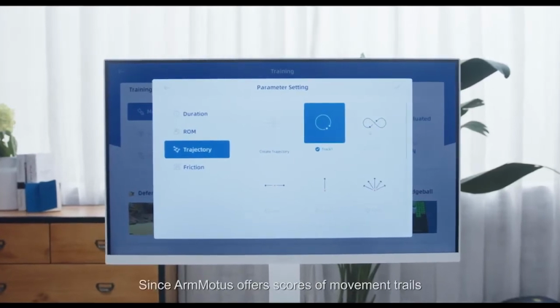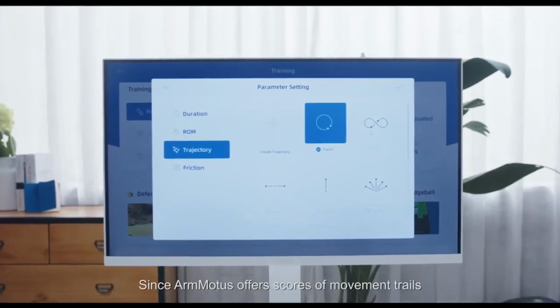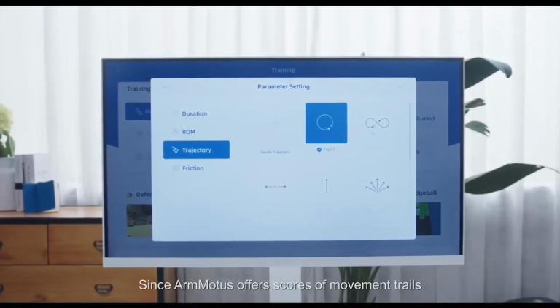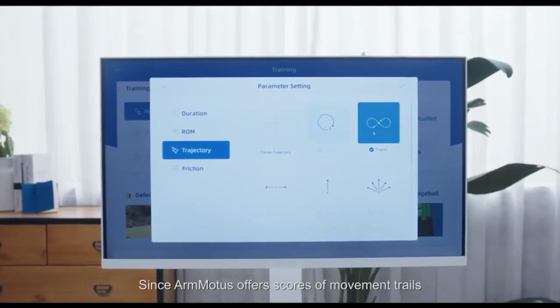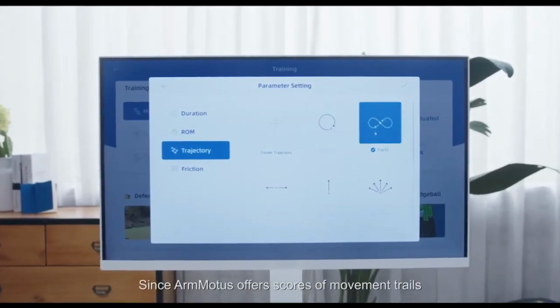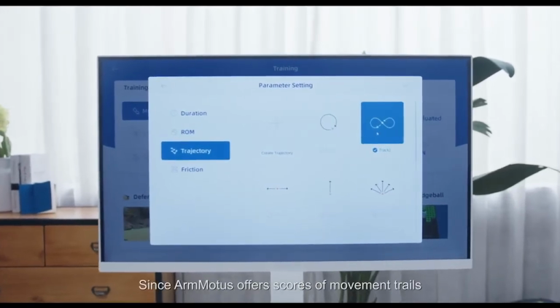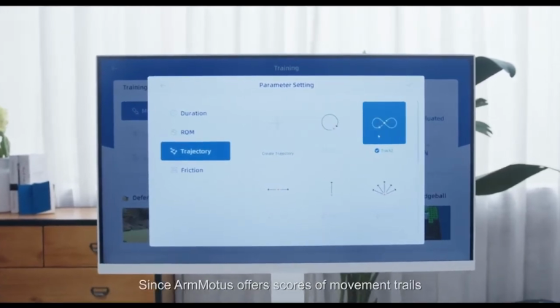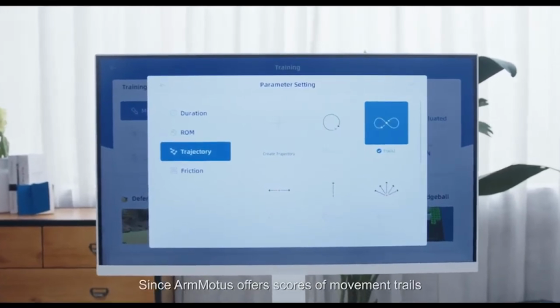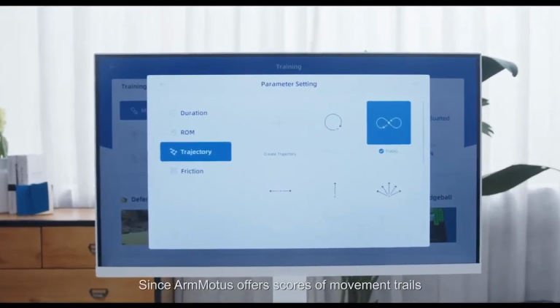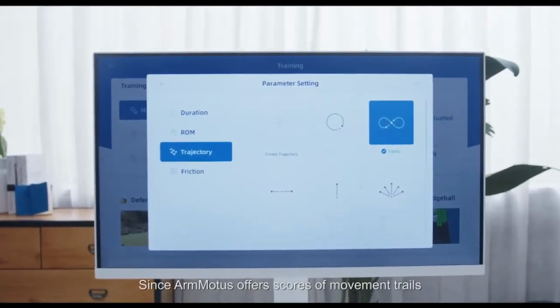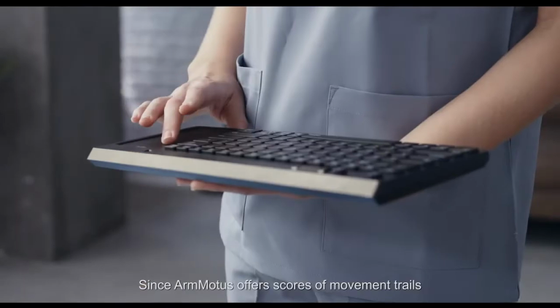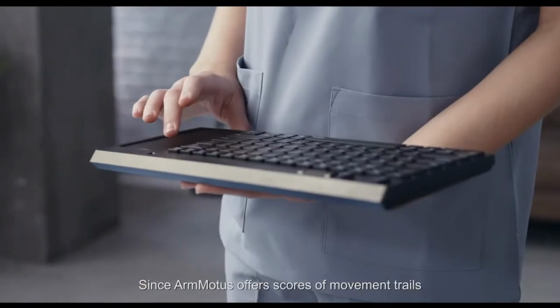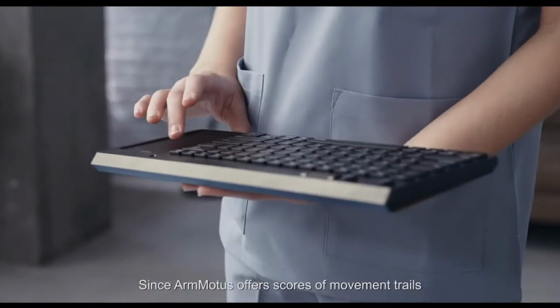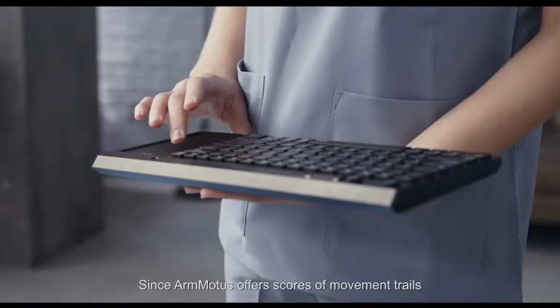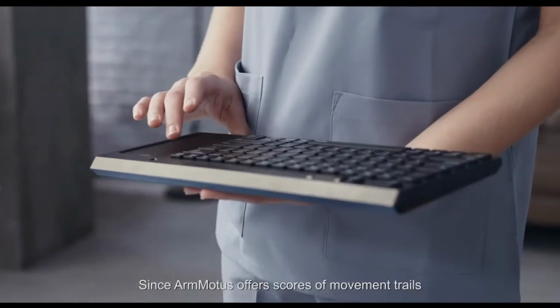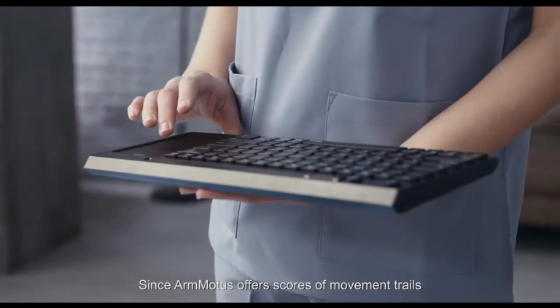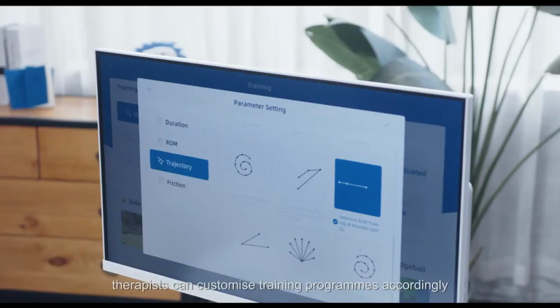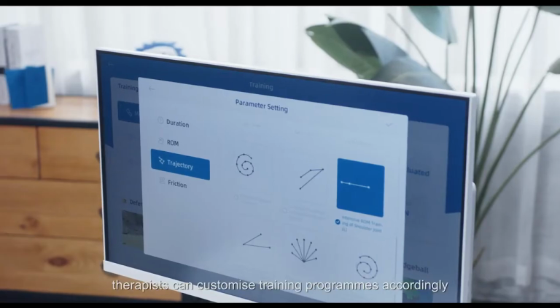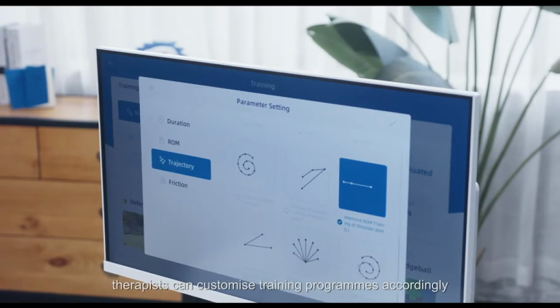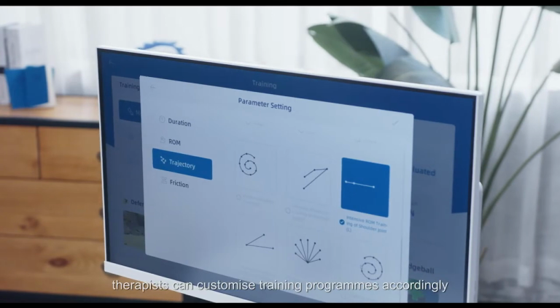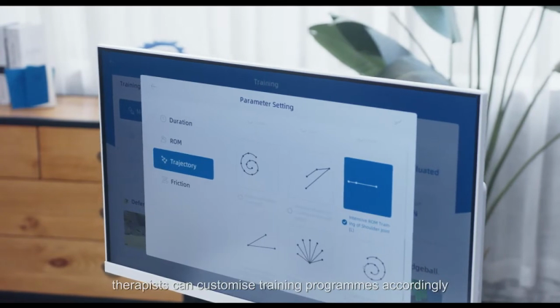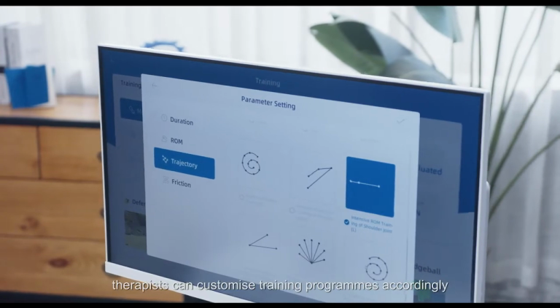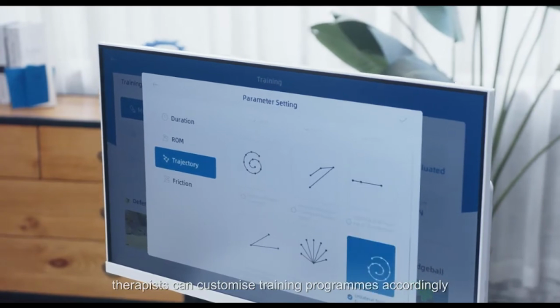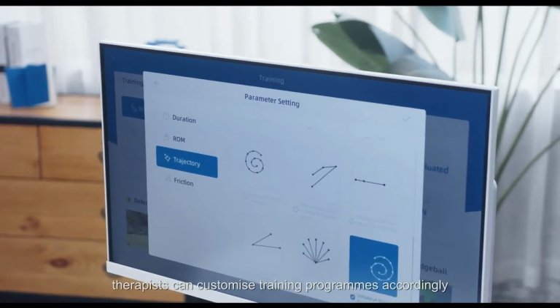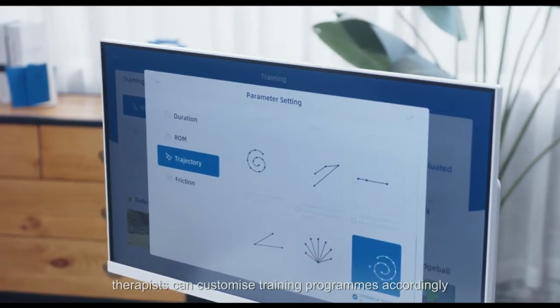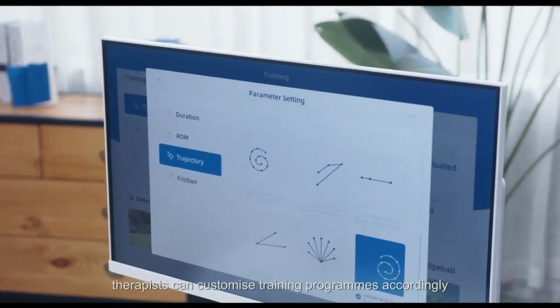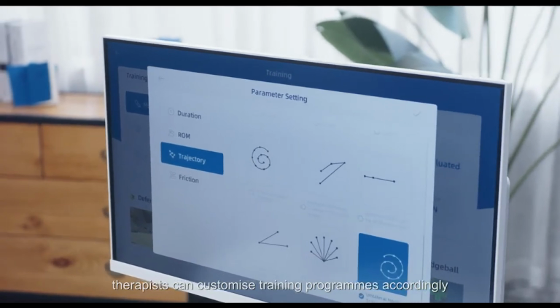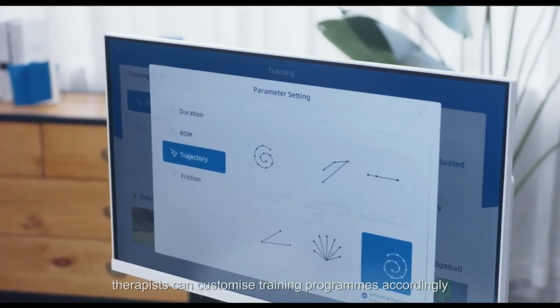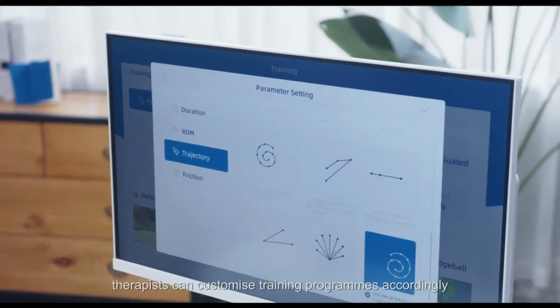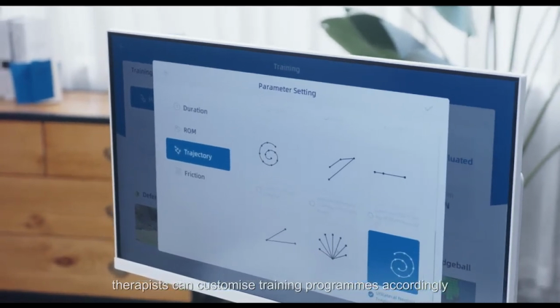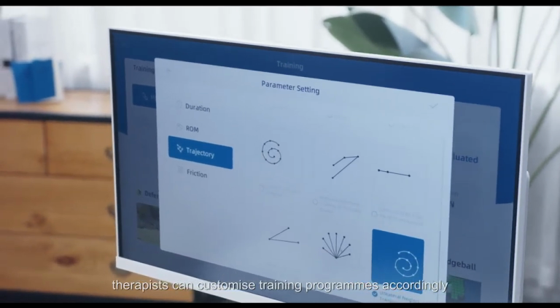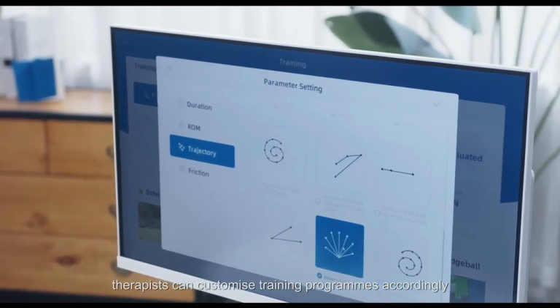Since ArmModus offers scores of movement trials, therapists can customize training programs accordingly.